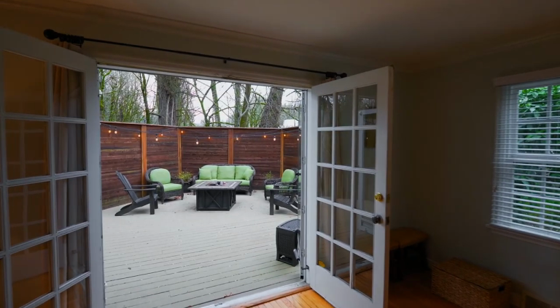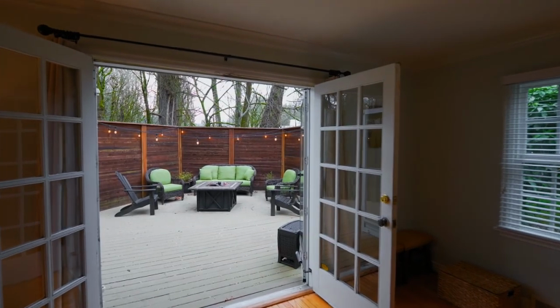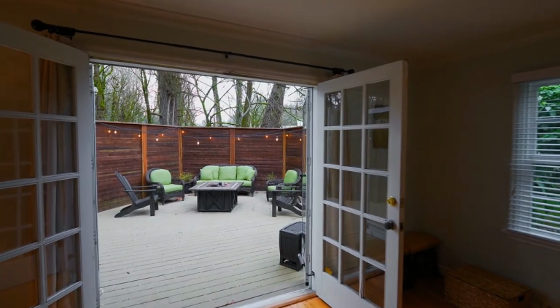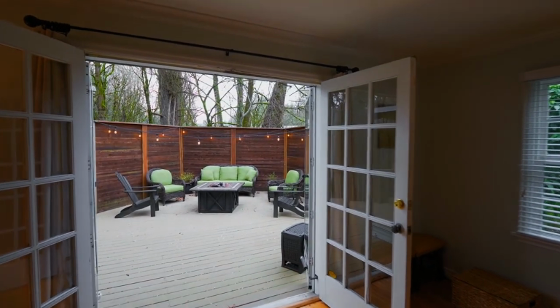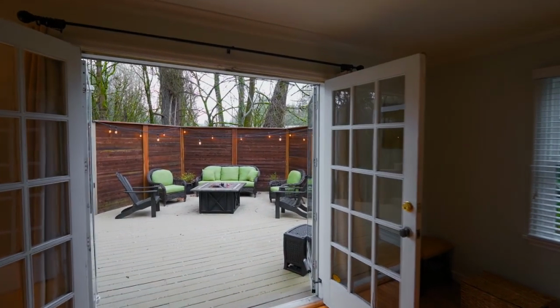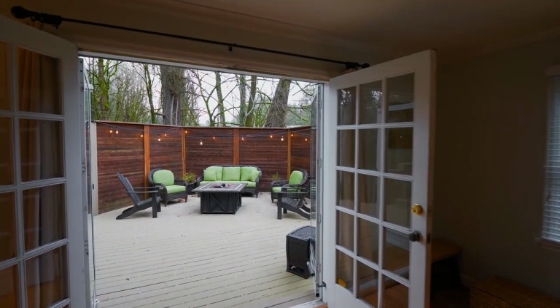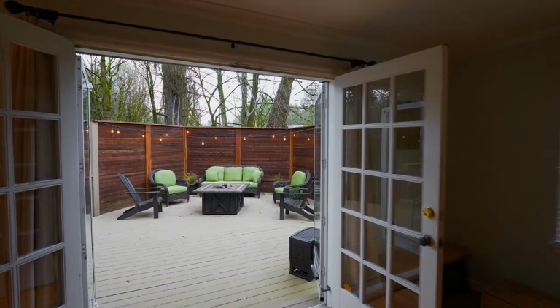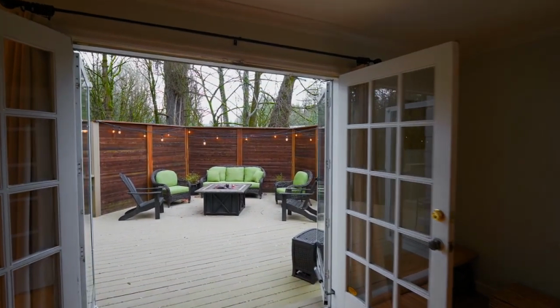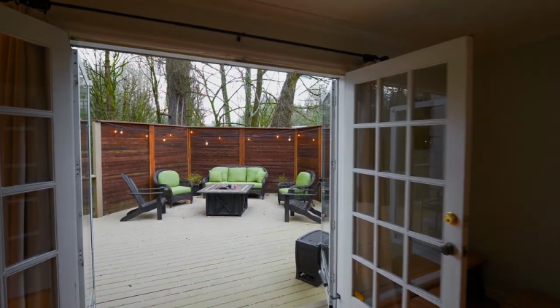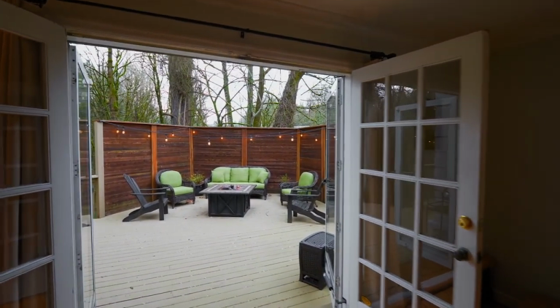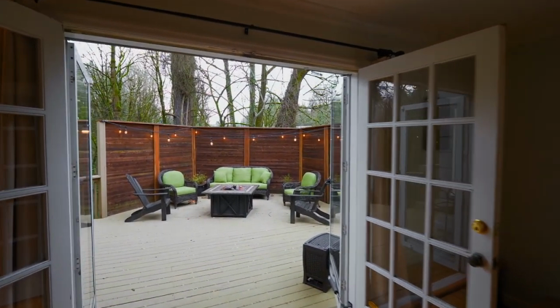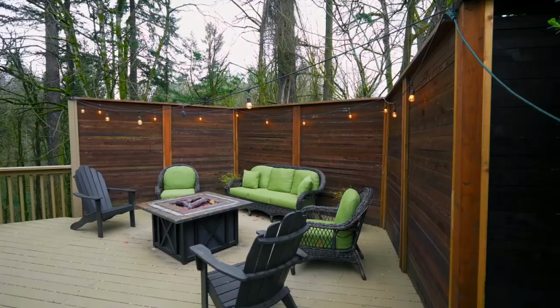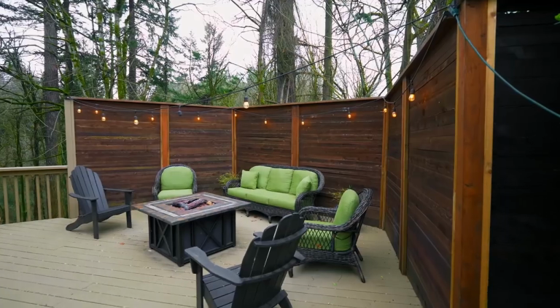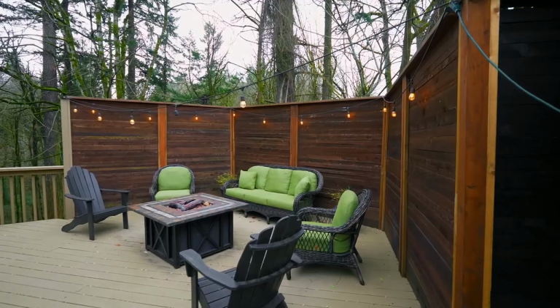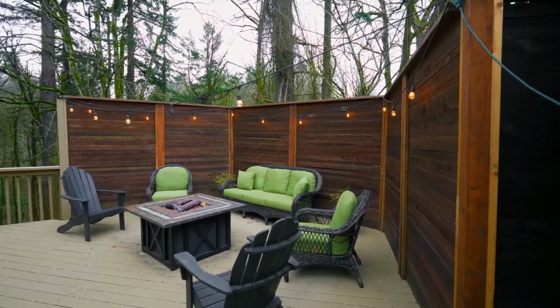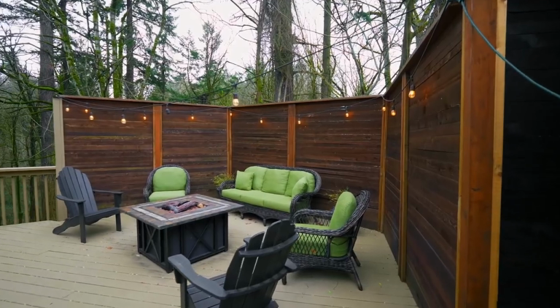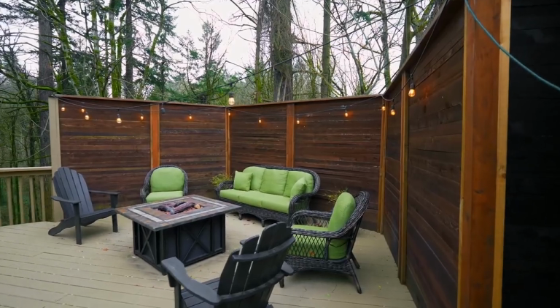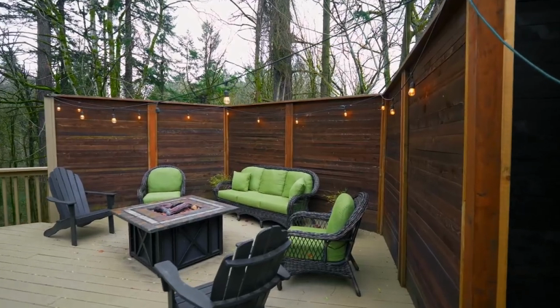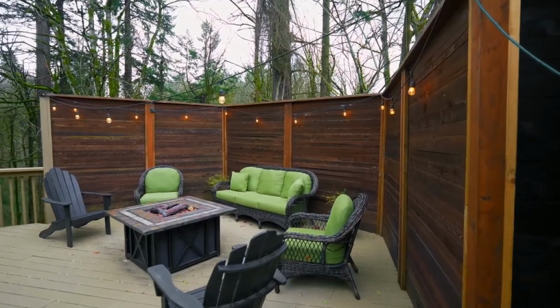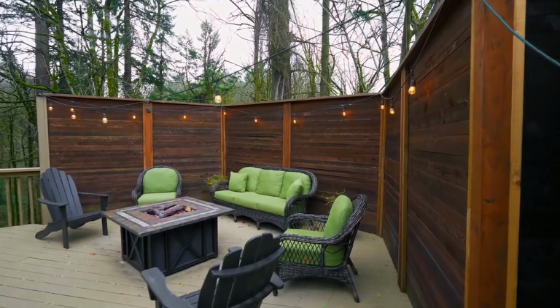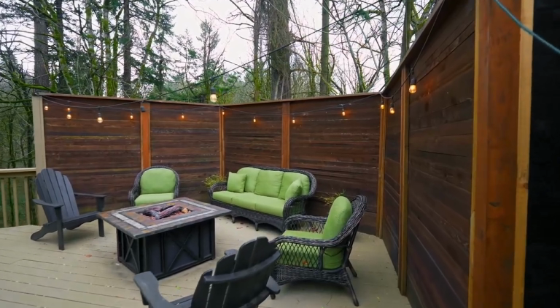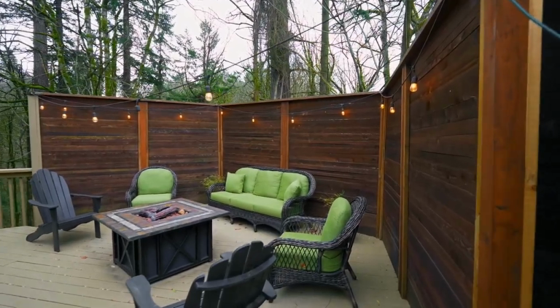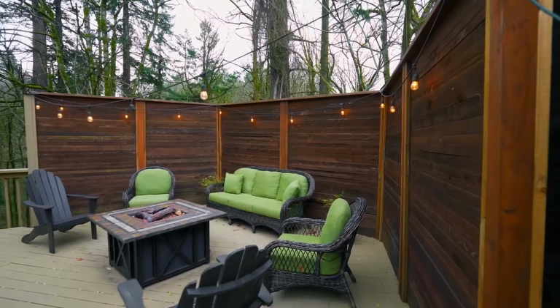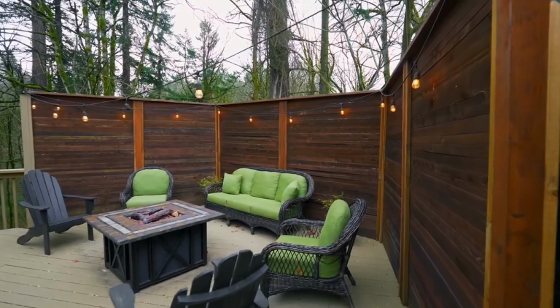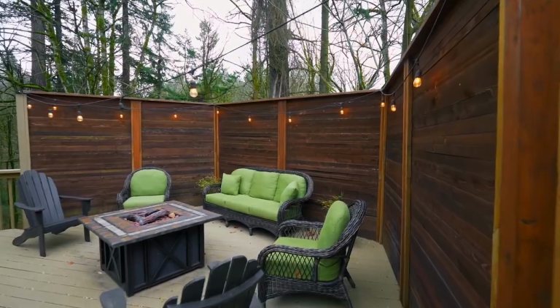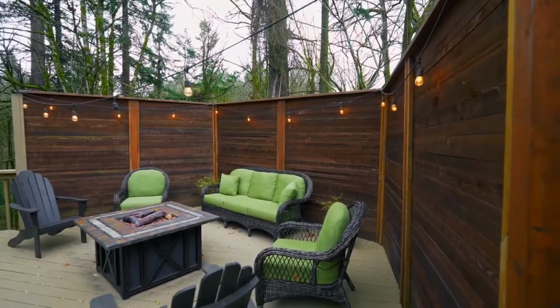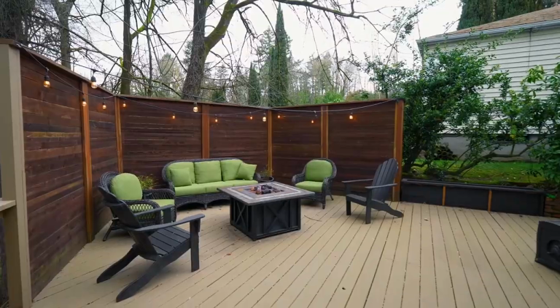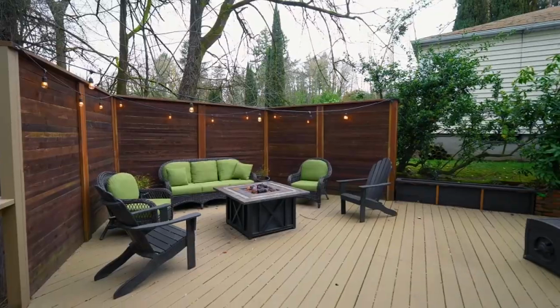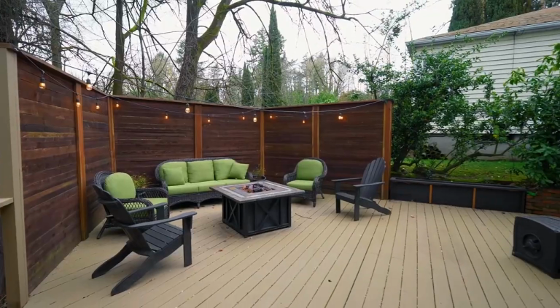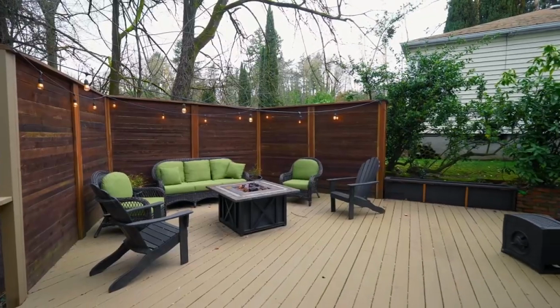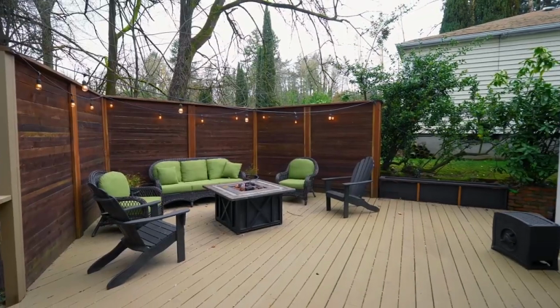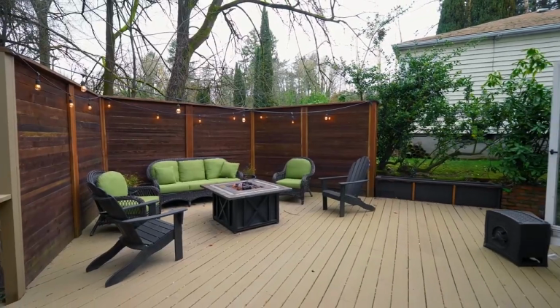Ideal for entertaining, French doors open to the huge deck where you're surrounded by lush green space and a creek.